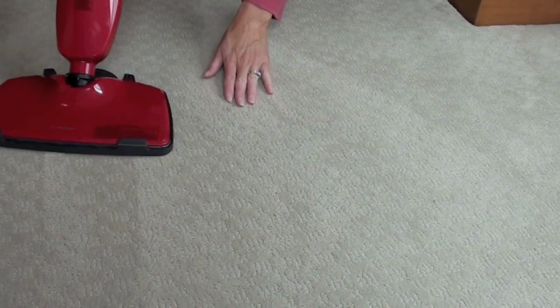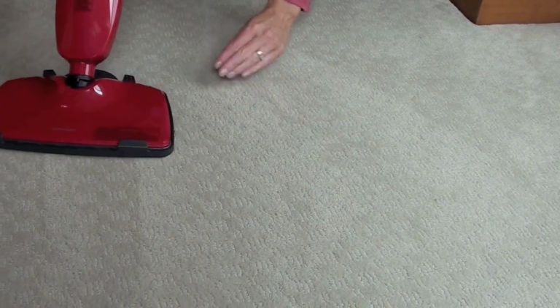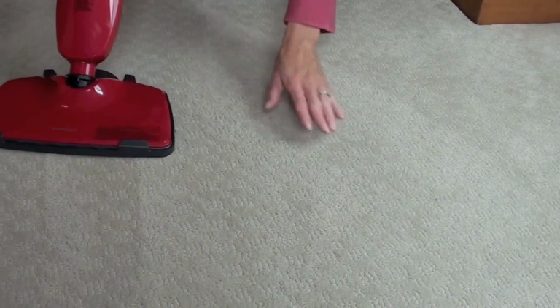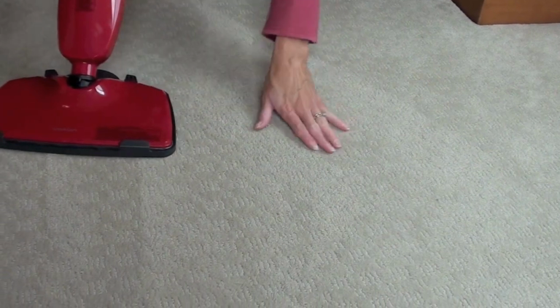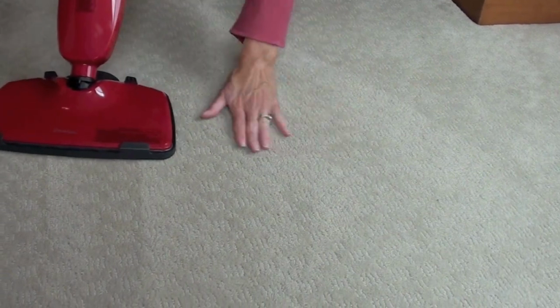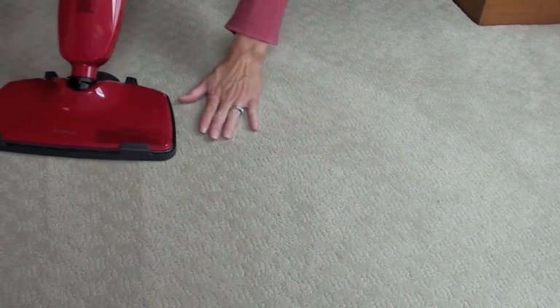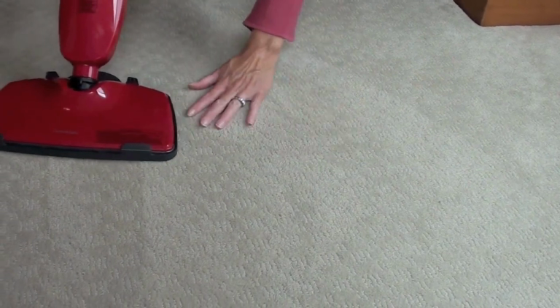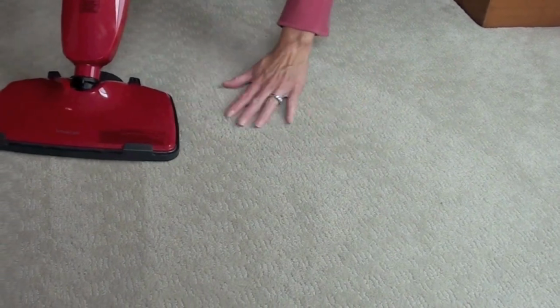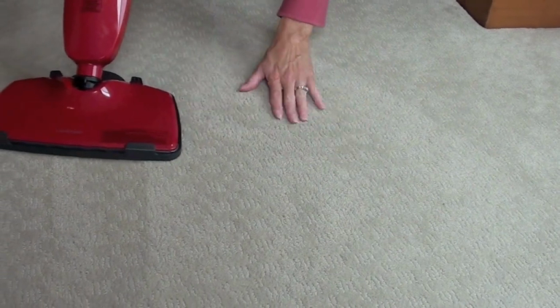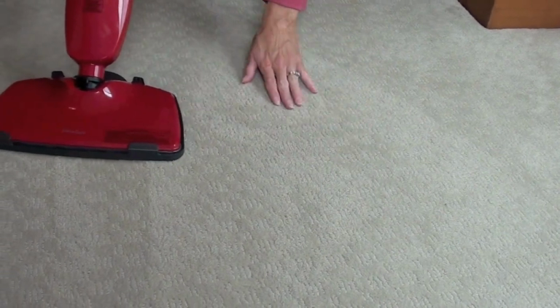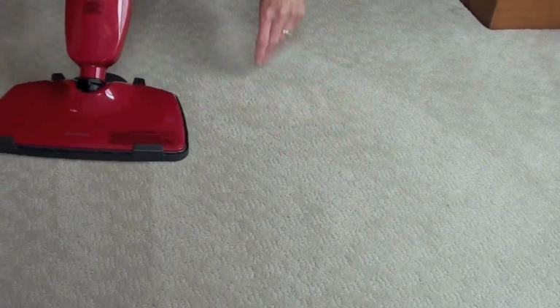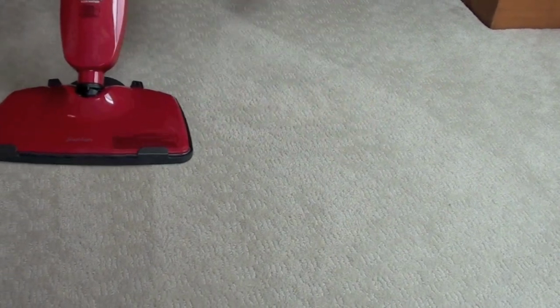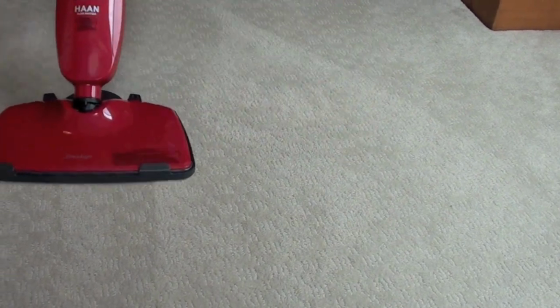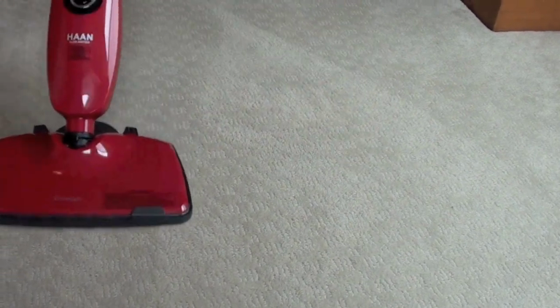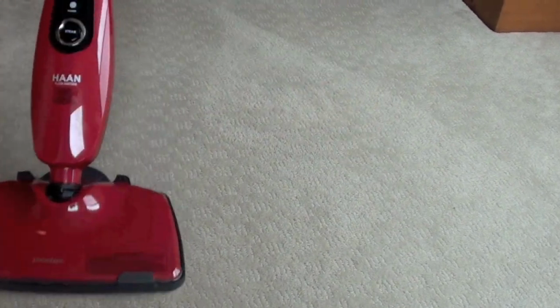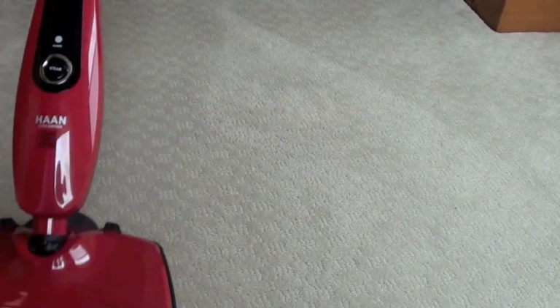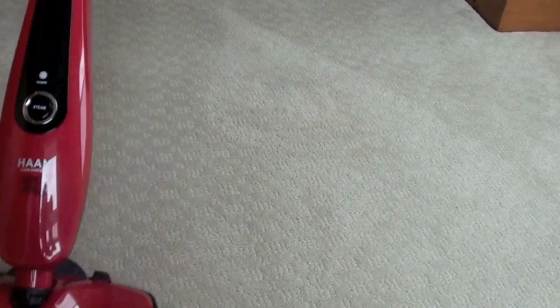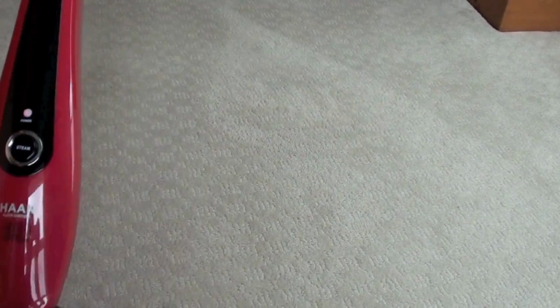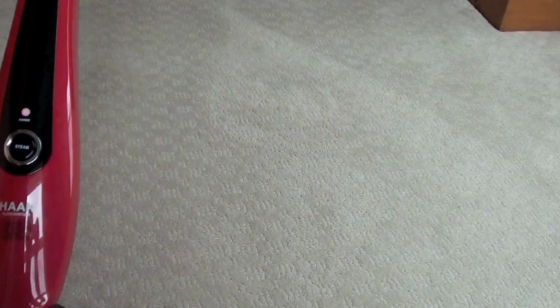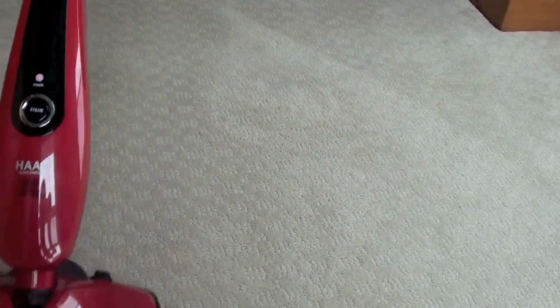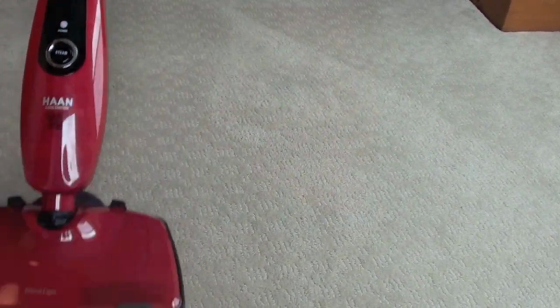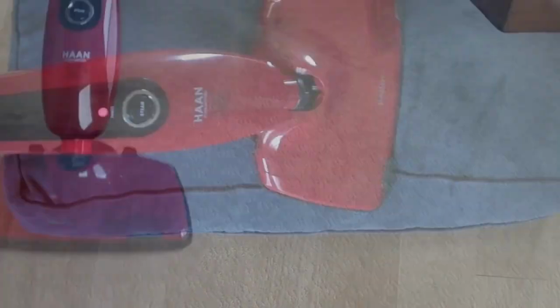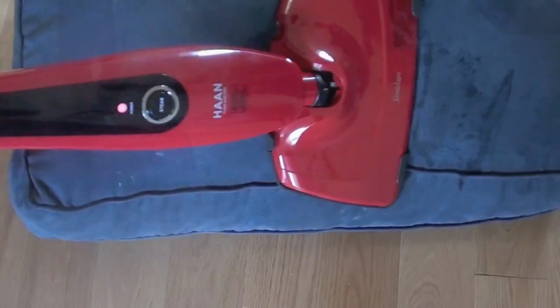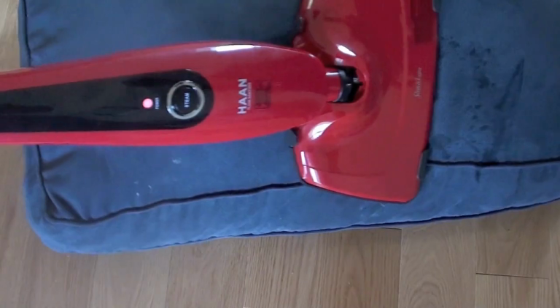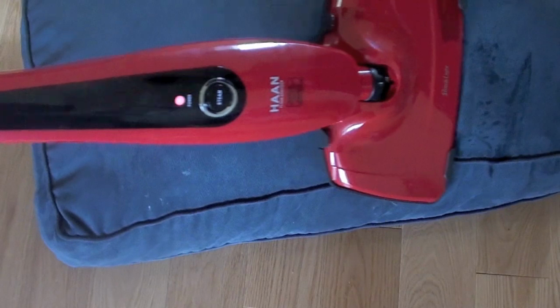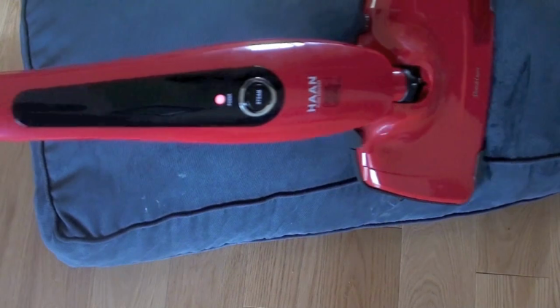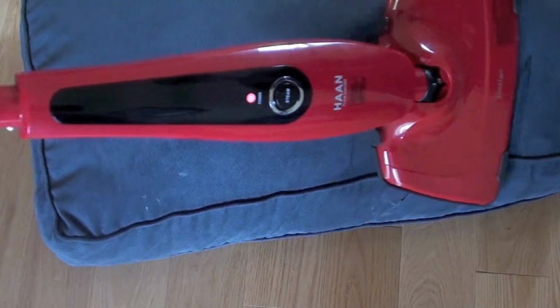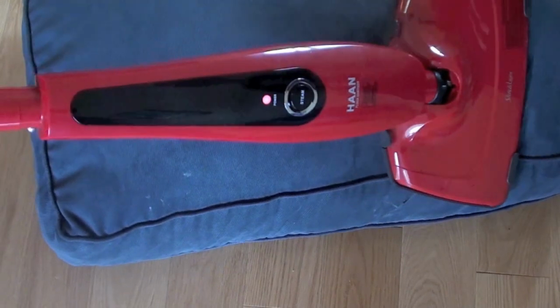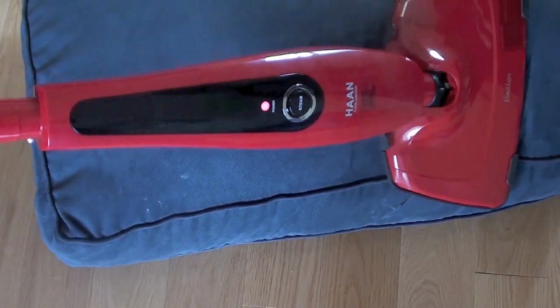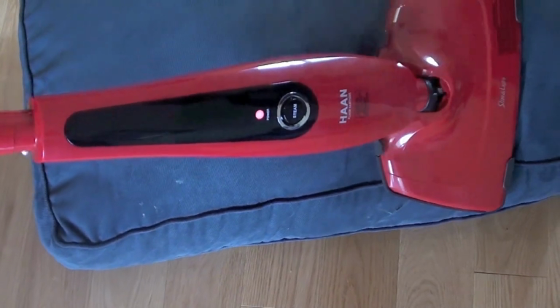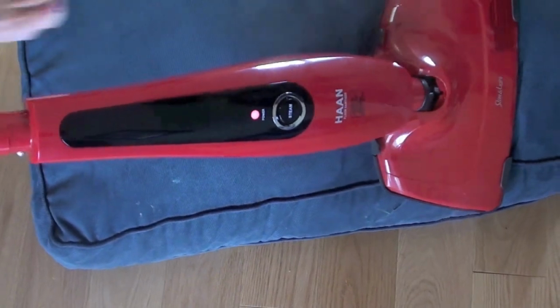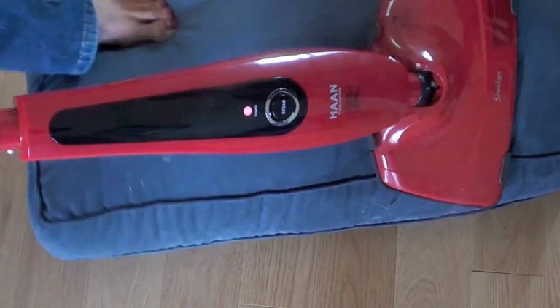However, the sanitizer didn't really work well on upholstery, especially softer cushions.